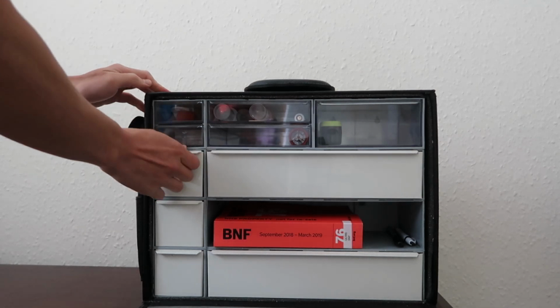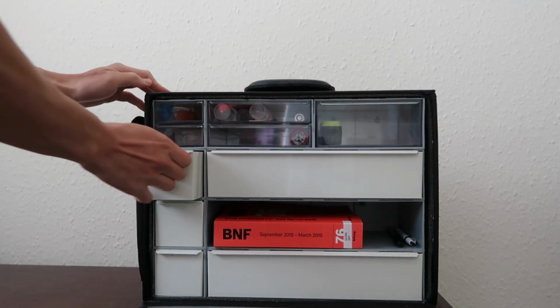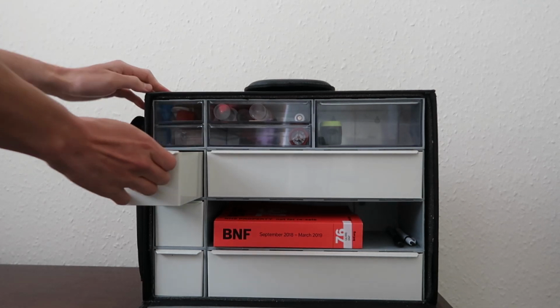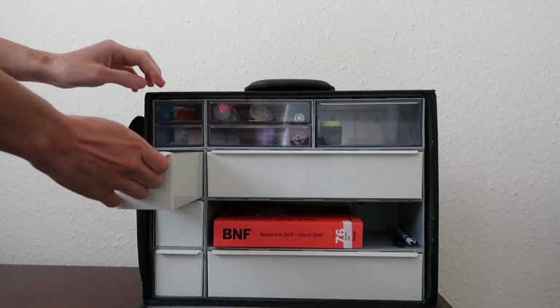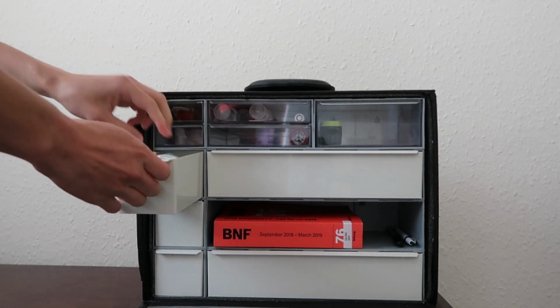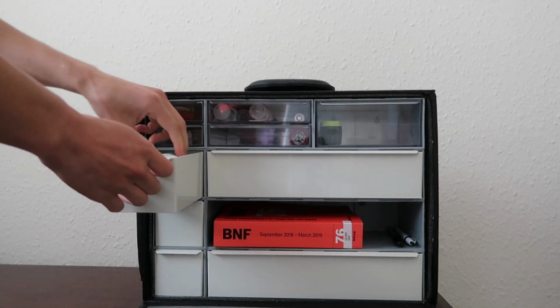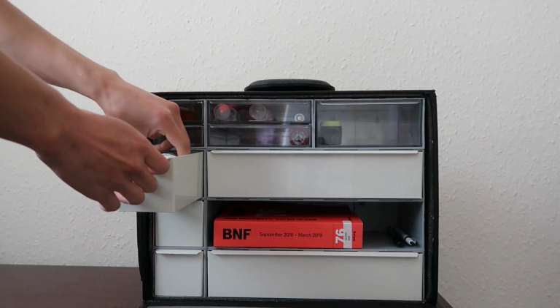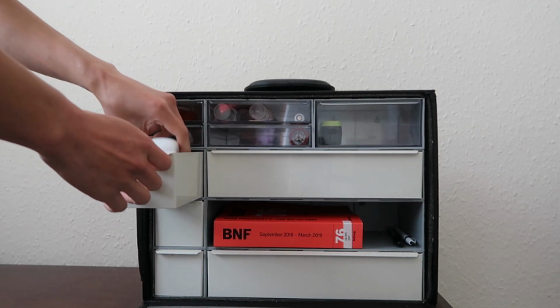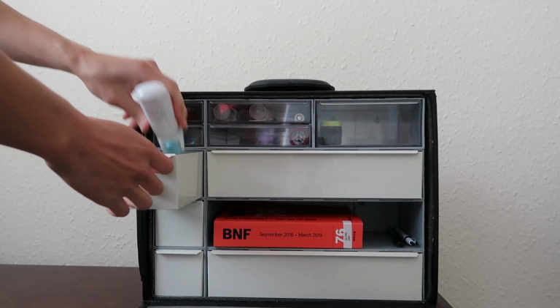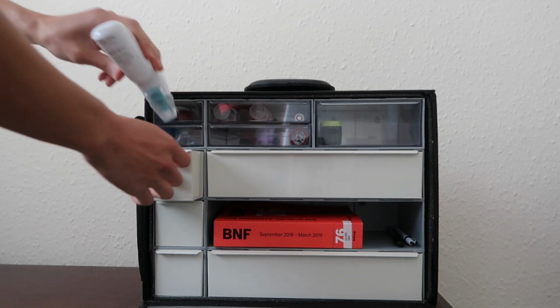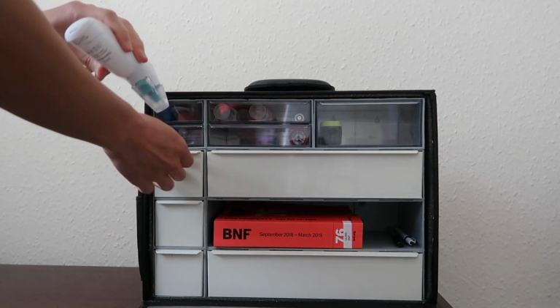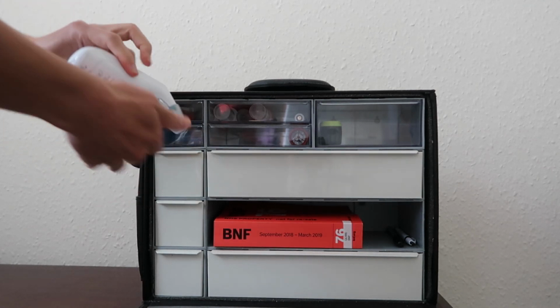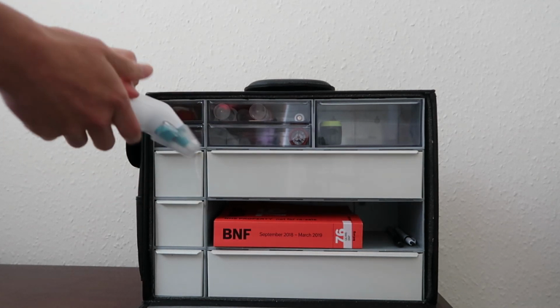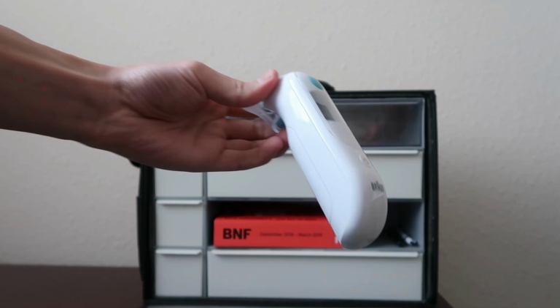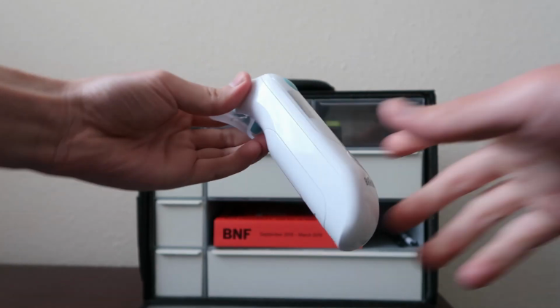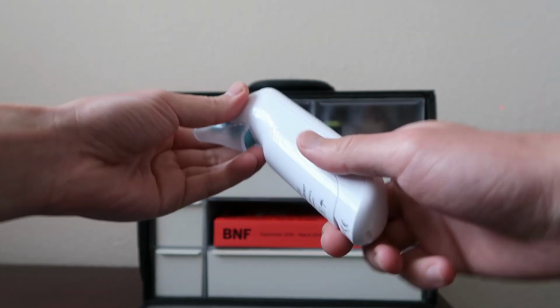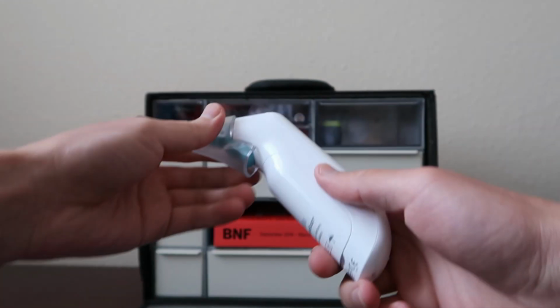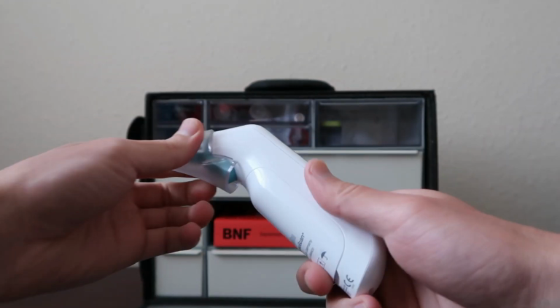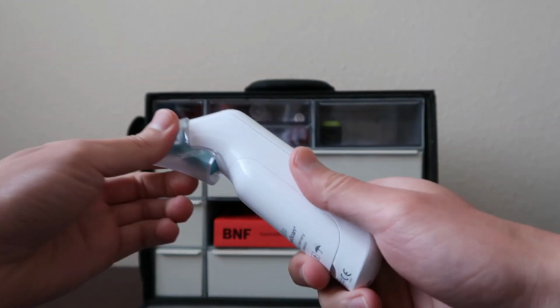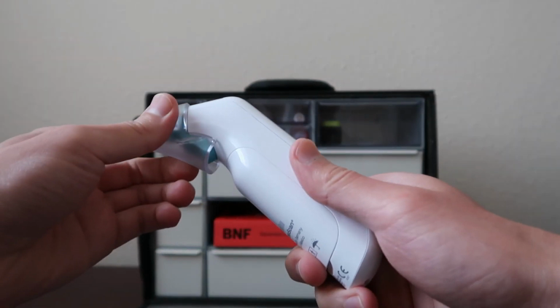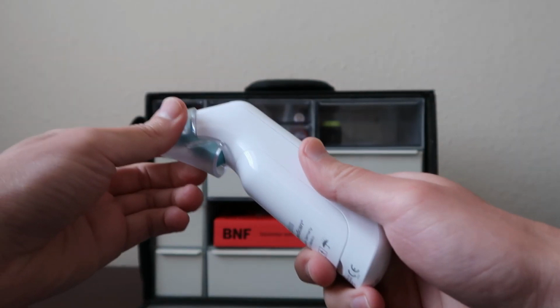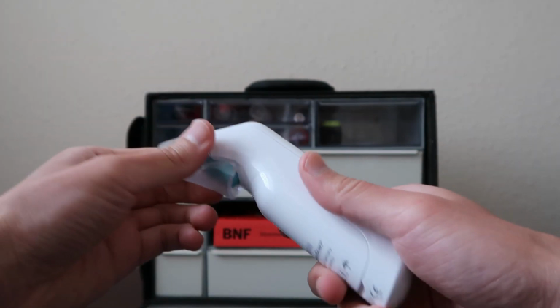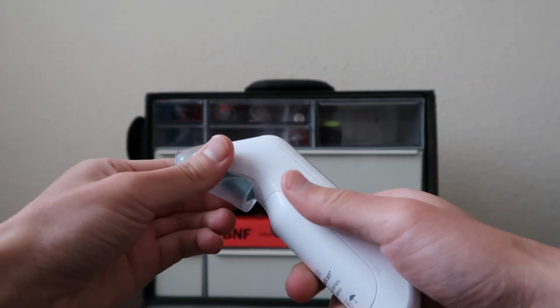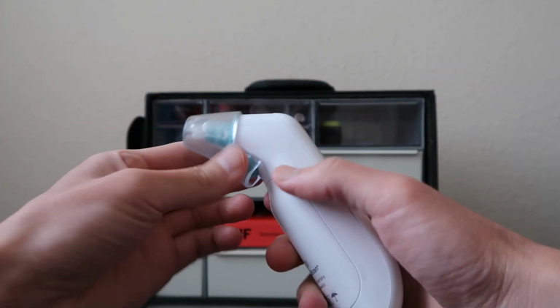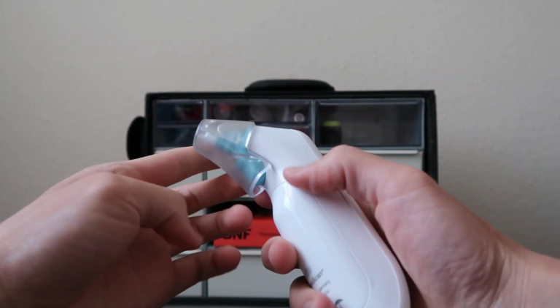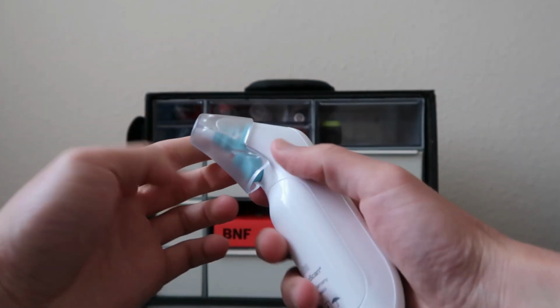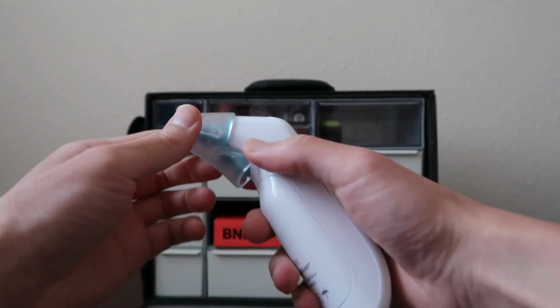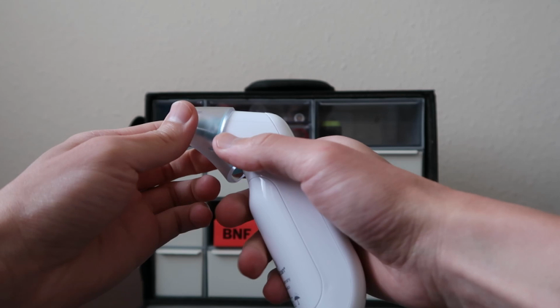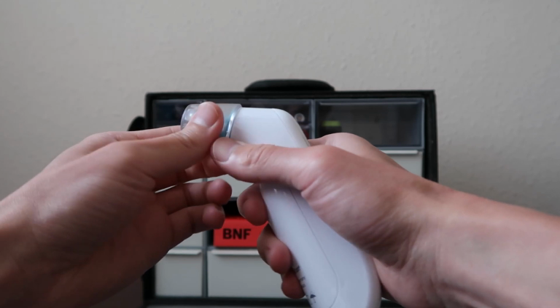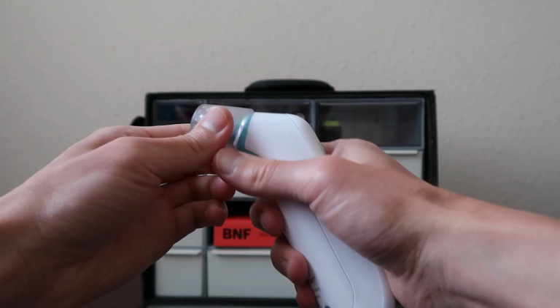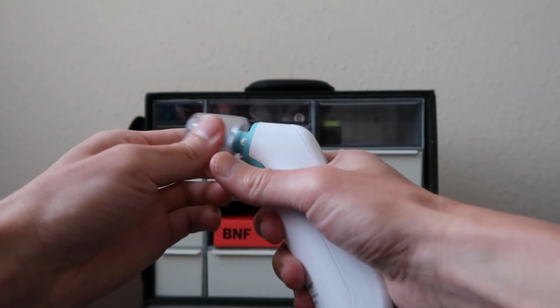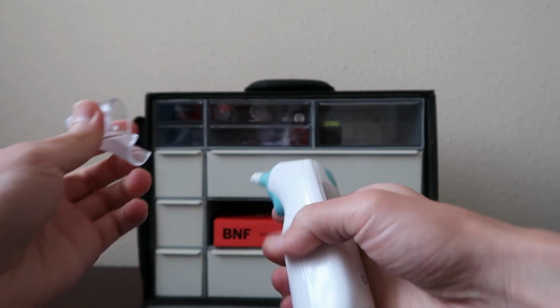A Braun thermometer to measure temperature — it's a tympanic thermometer.